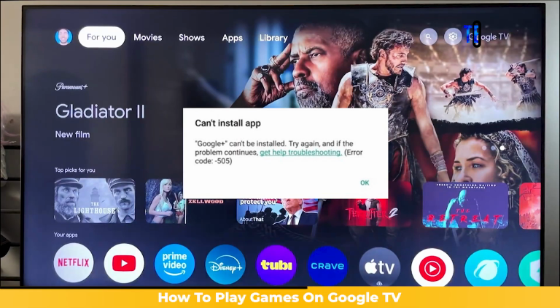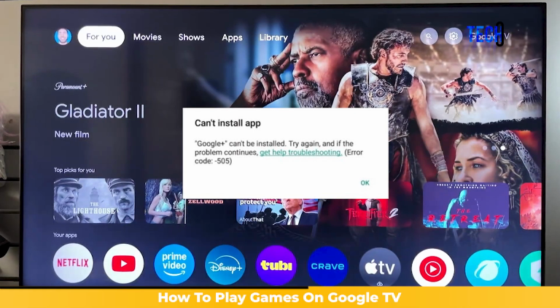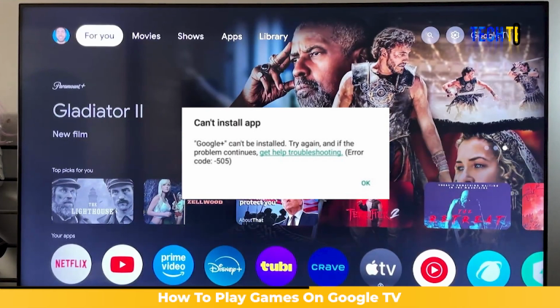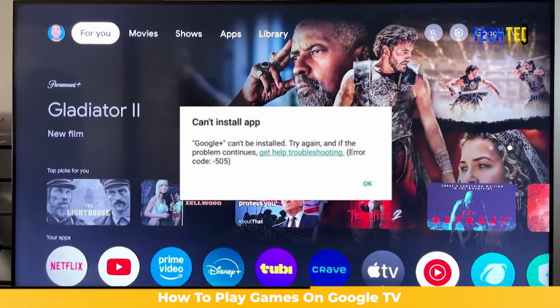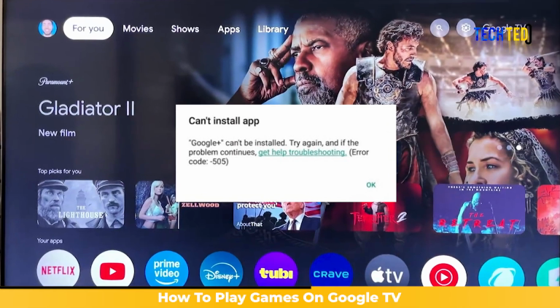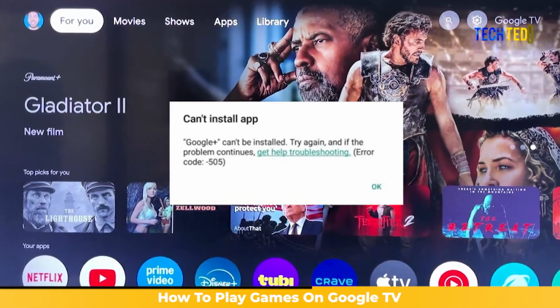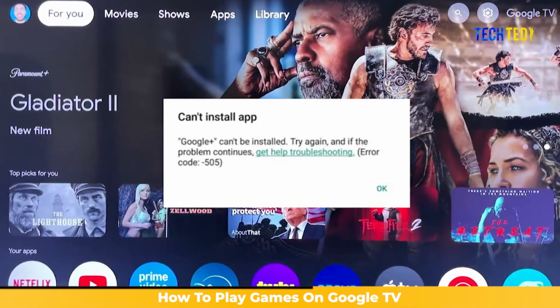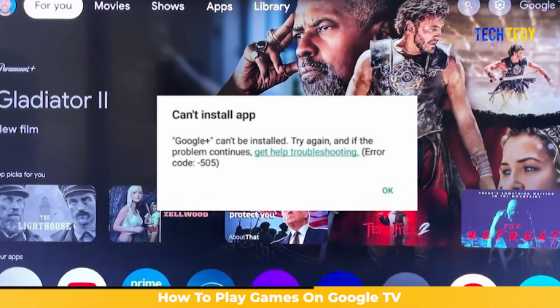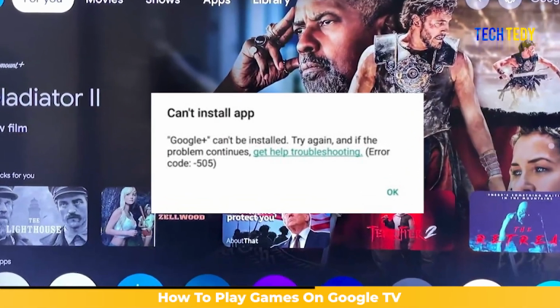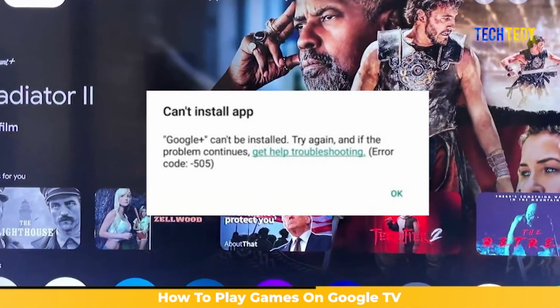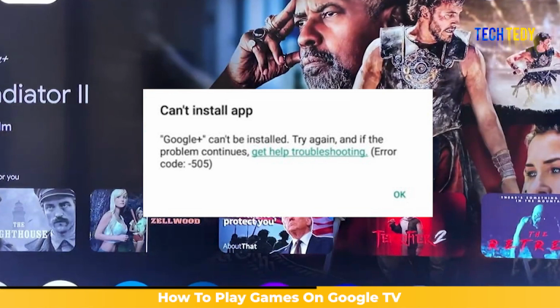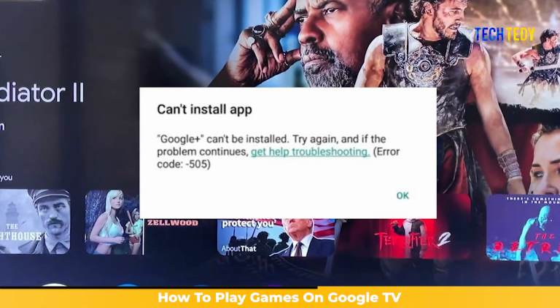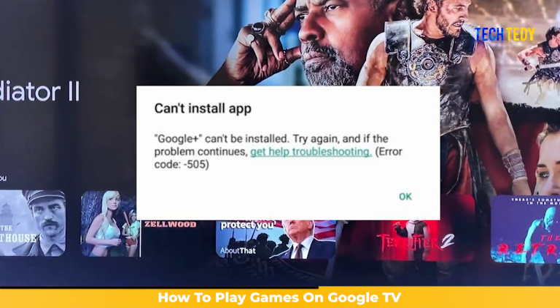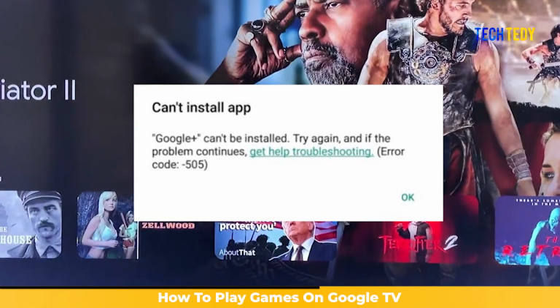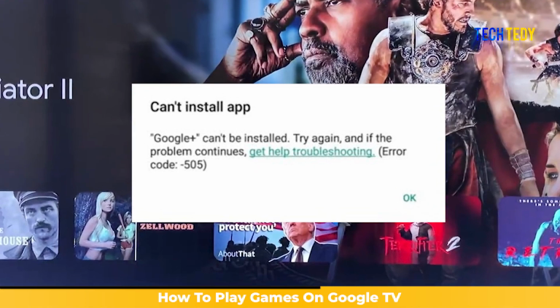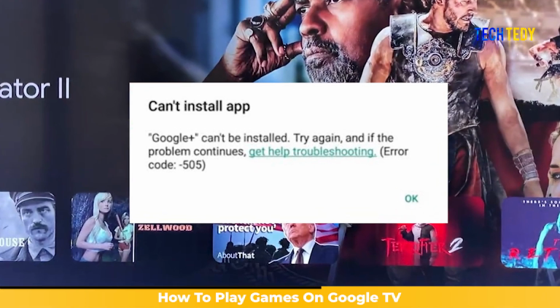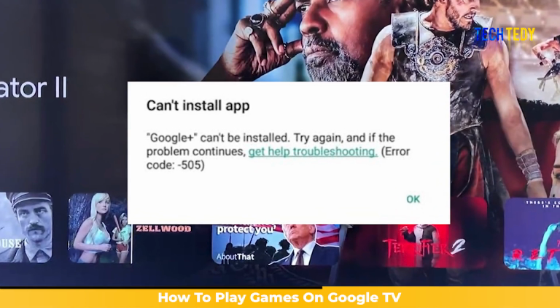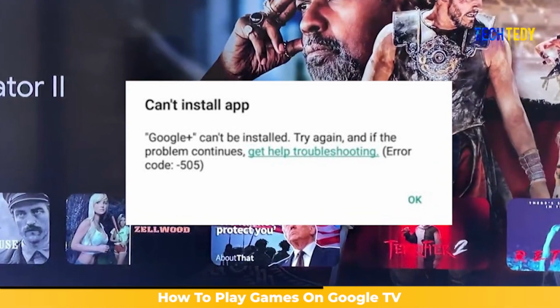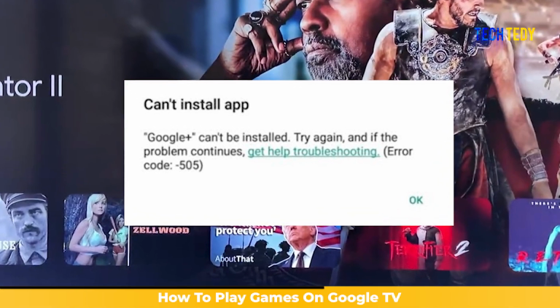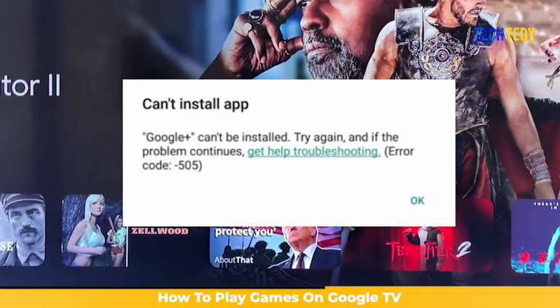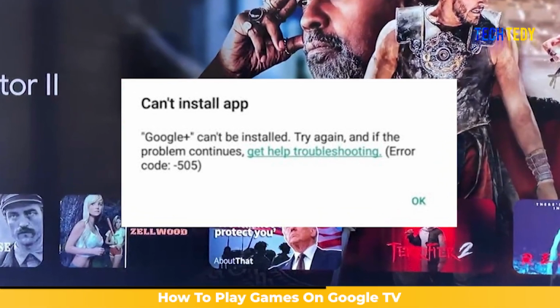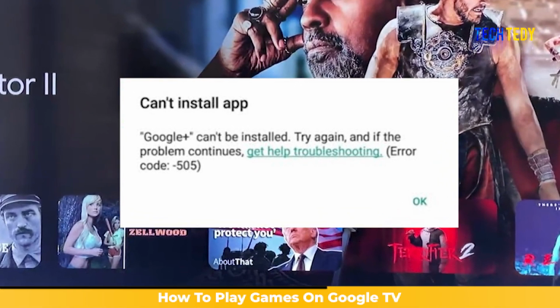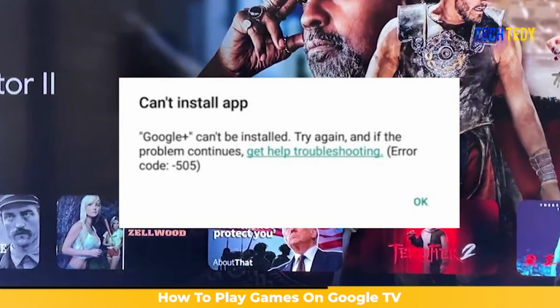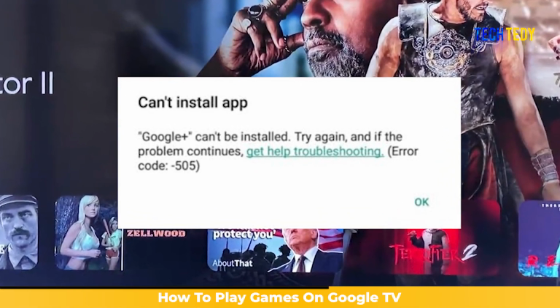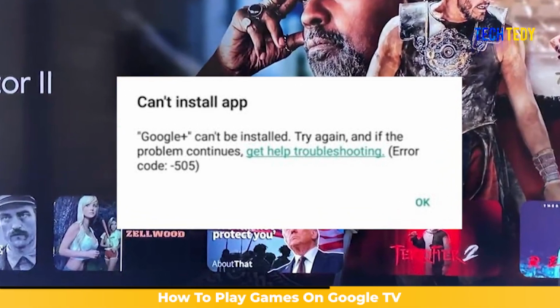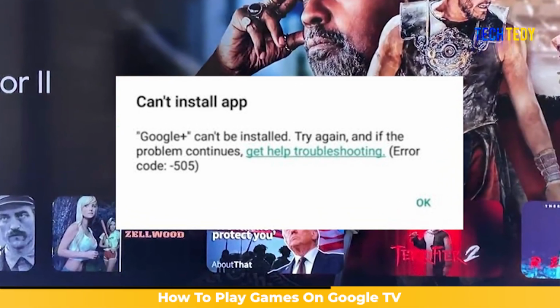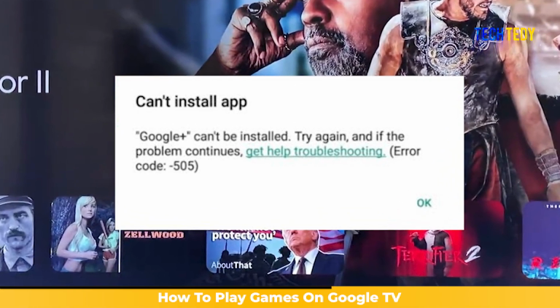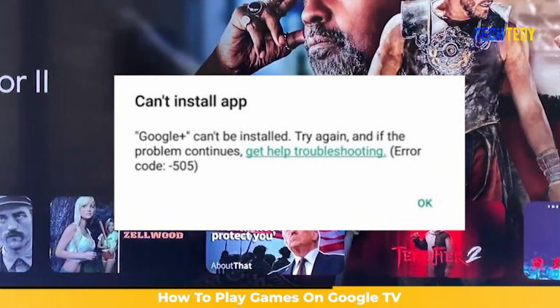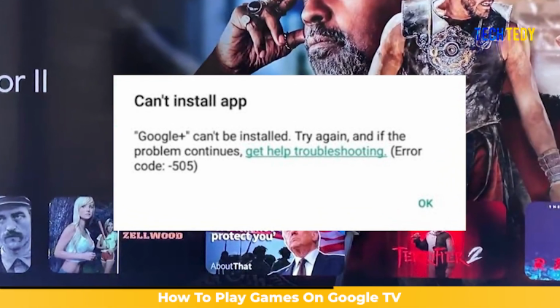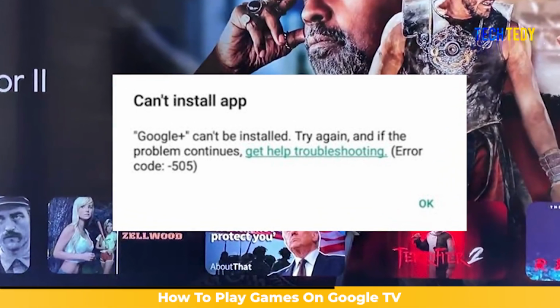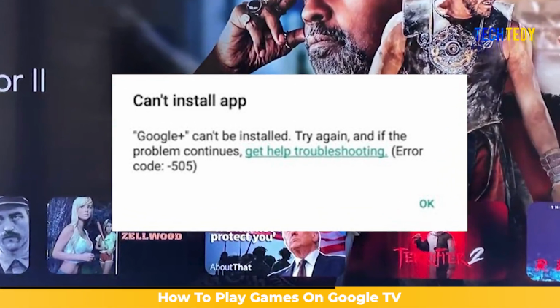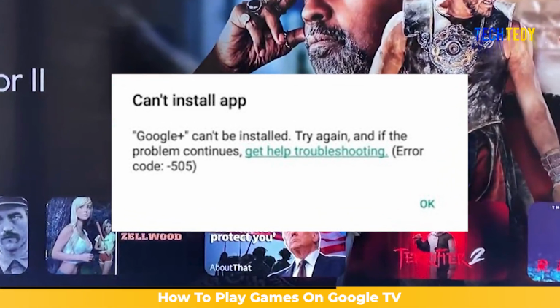If a game does not install, or it shows that it is not compatible, try a different game that supports Google TV.